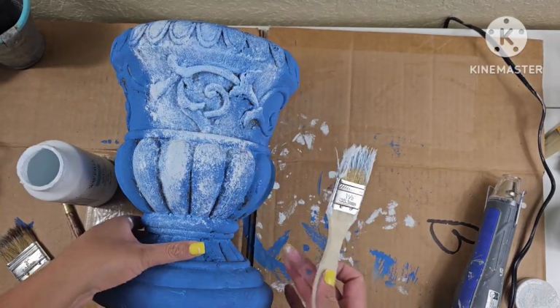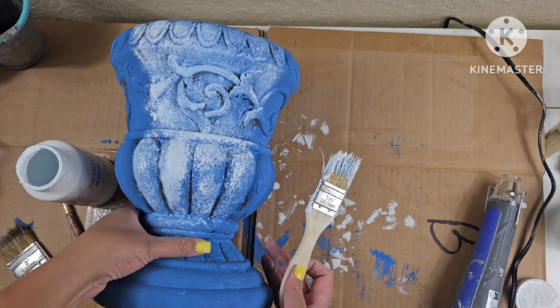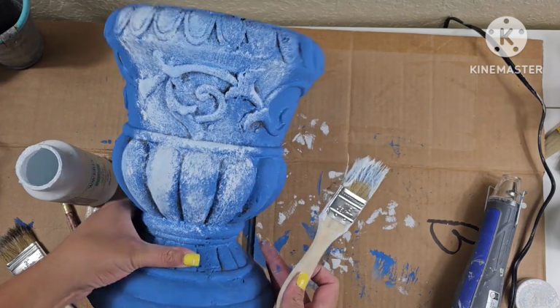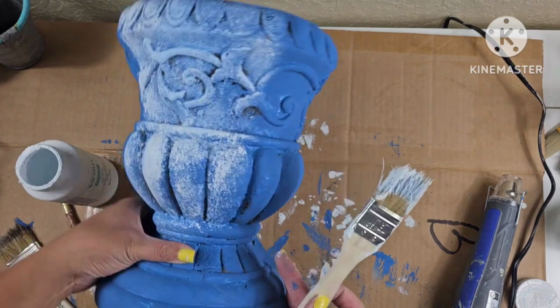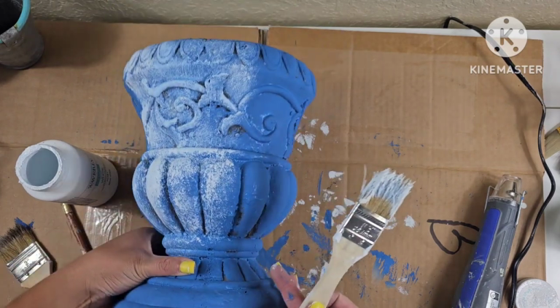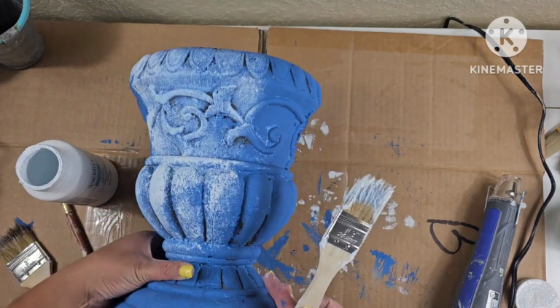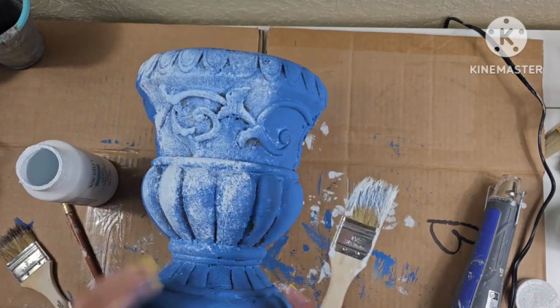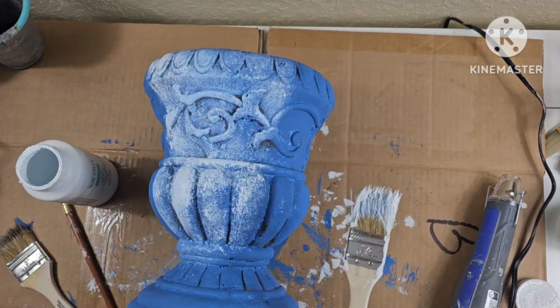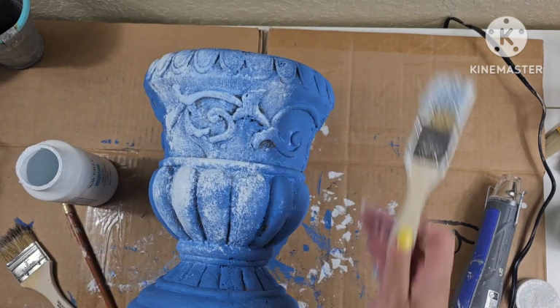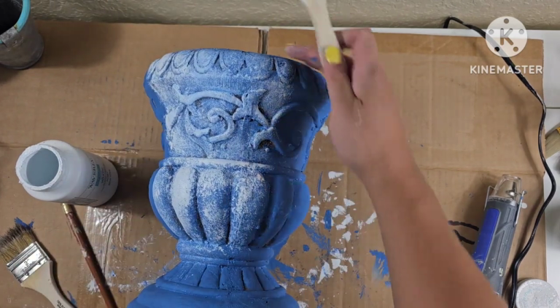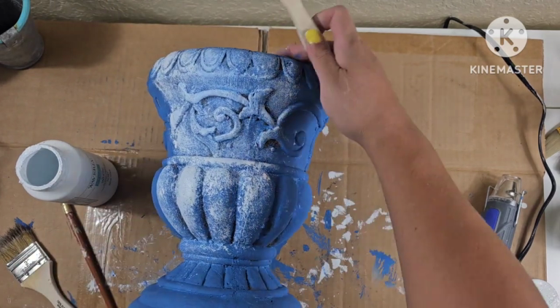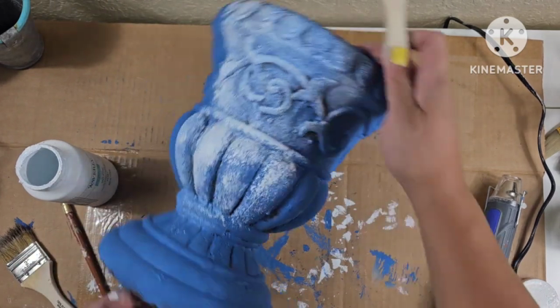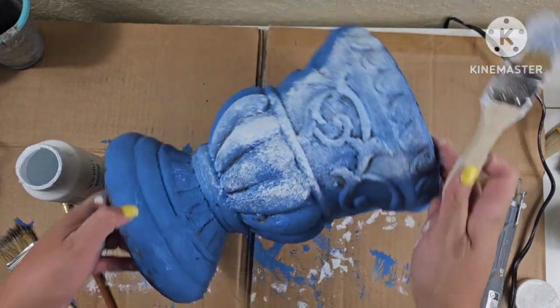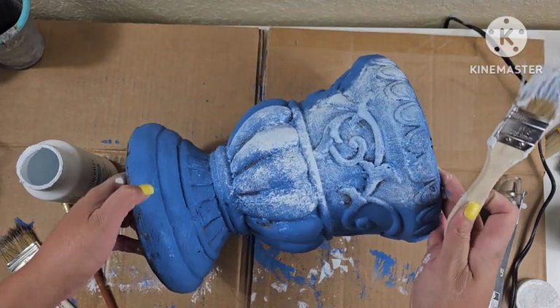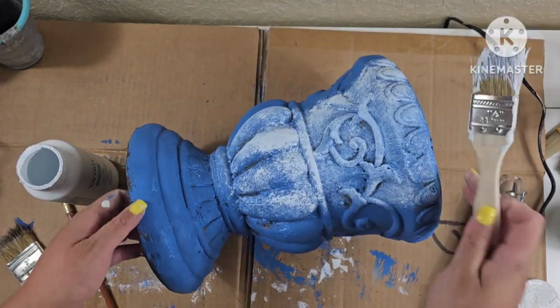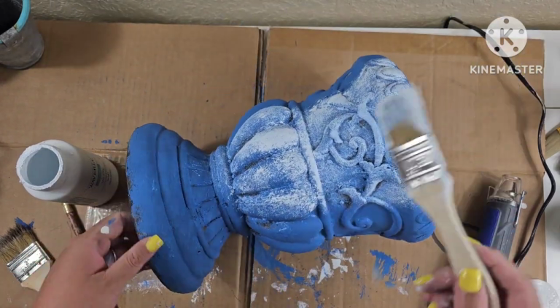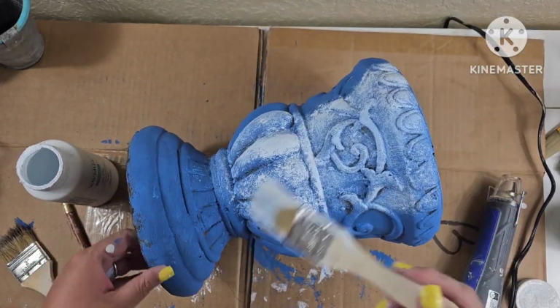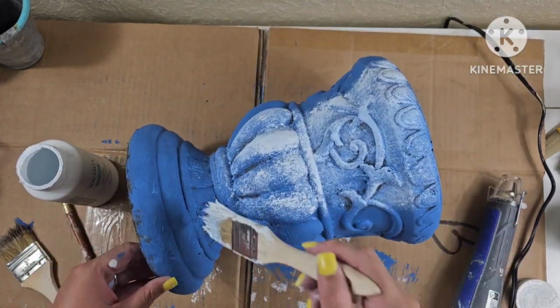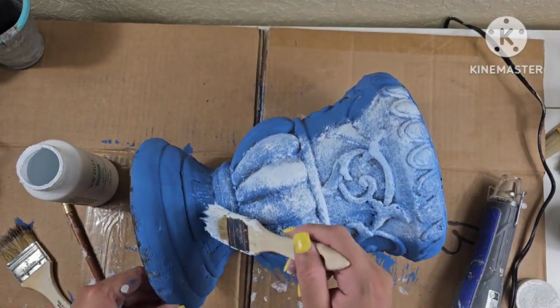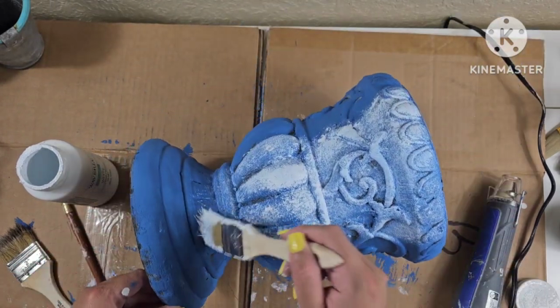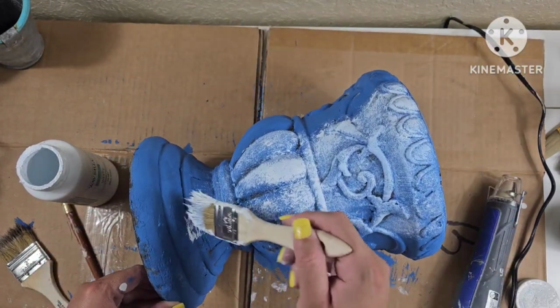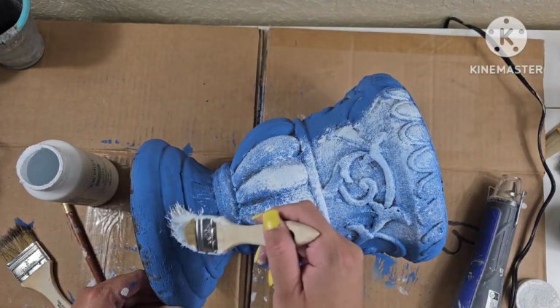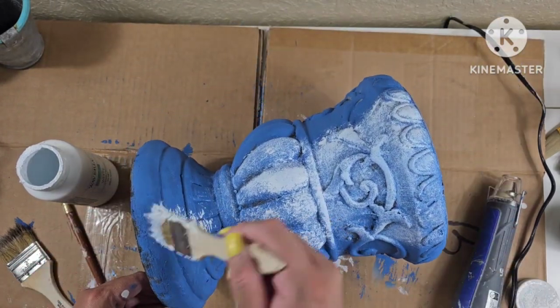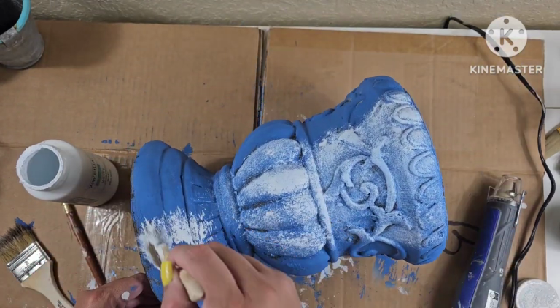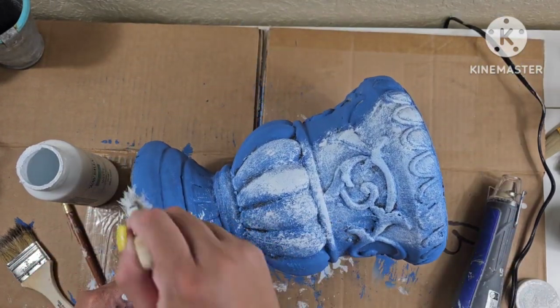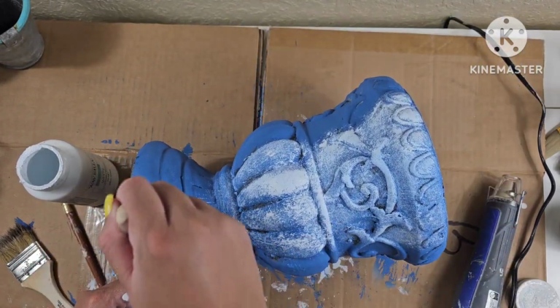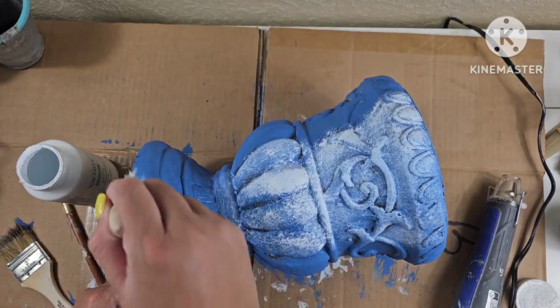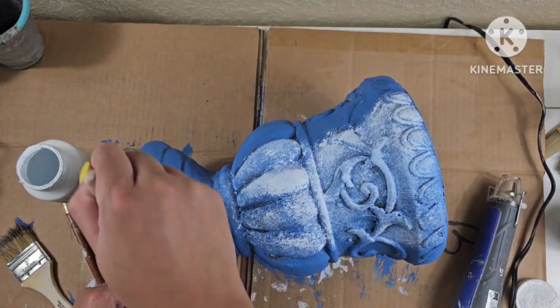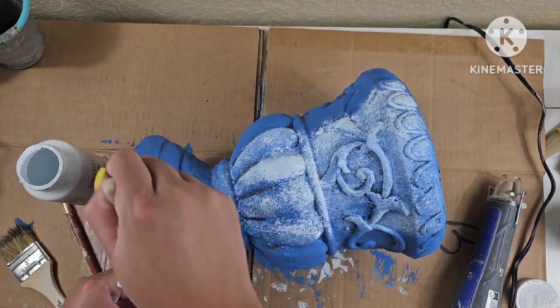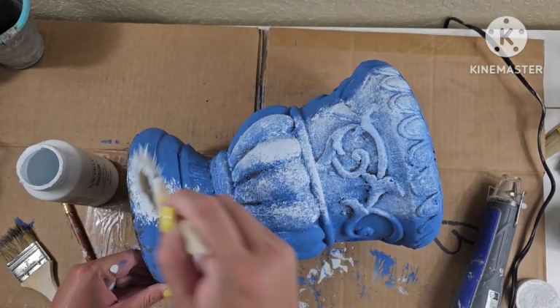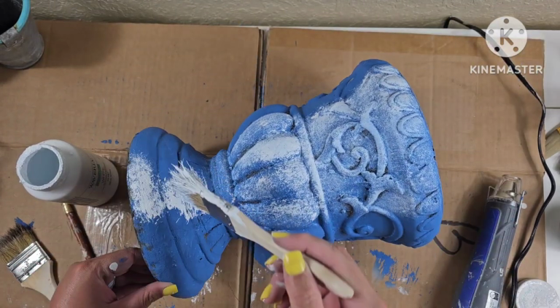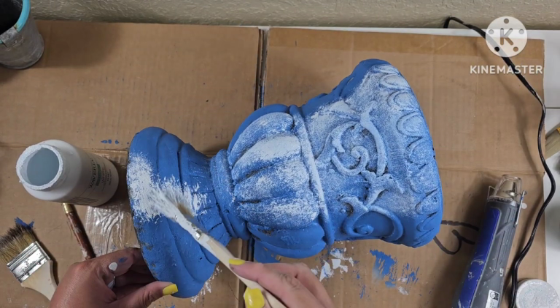Once this dries, I'm going to start stippling on some snow white from Waverly chalk paint.